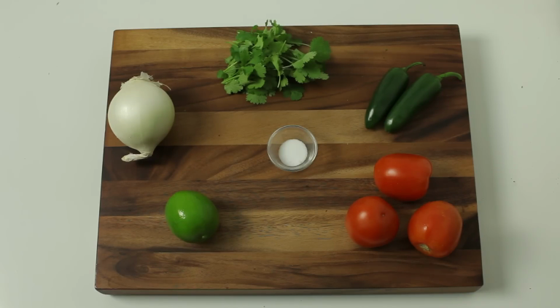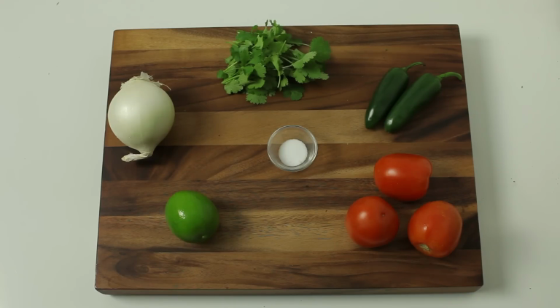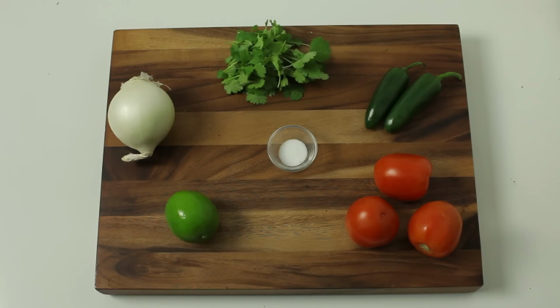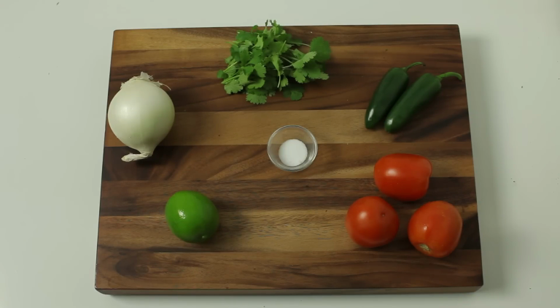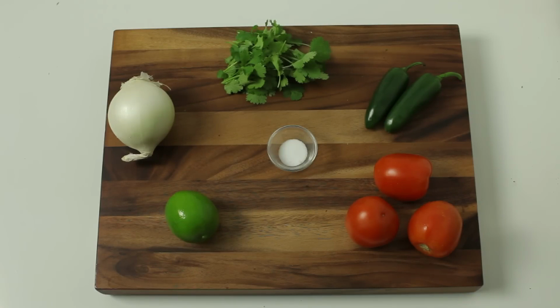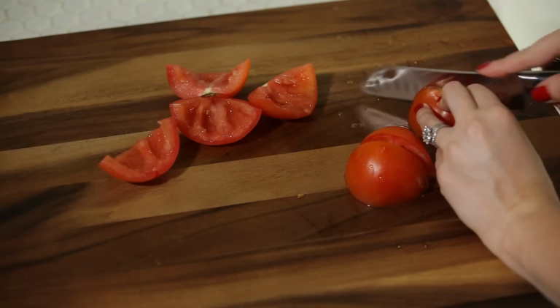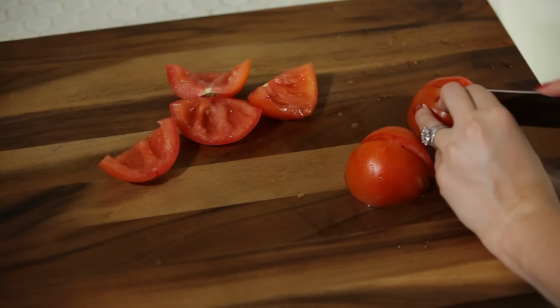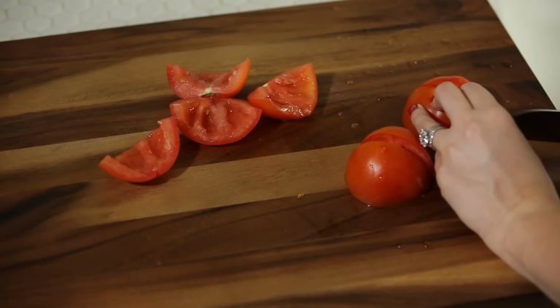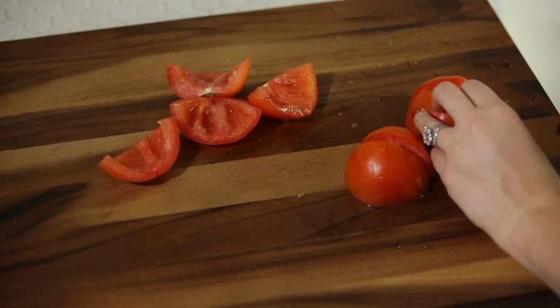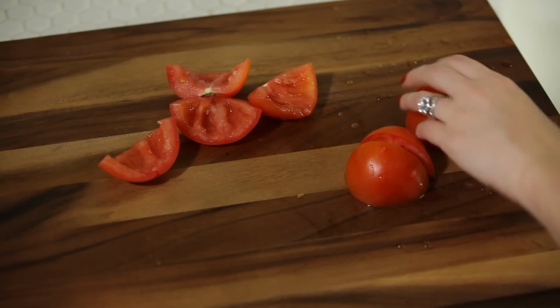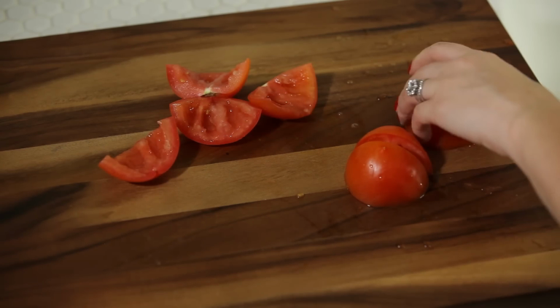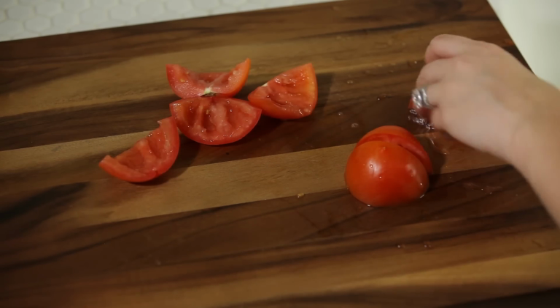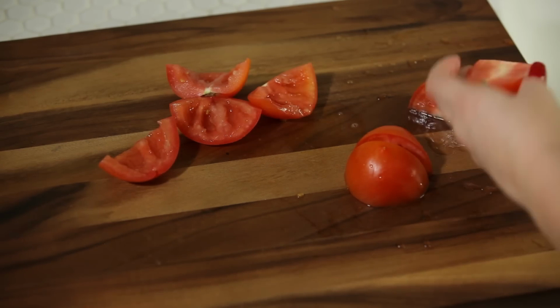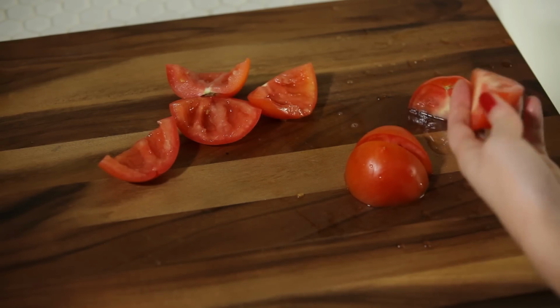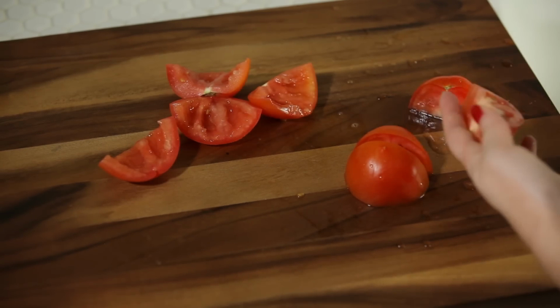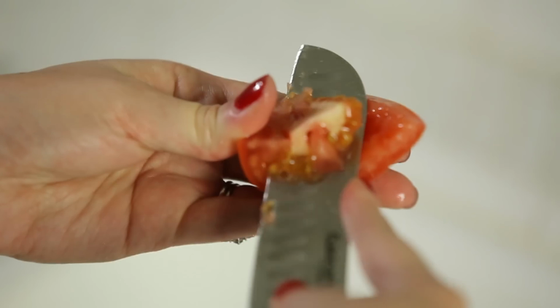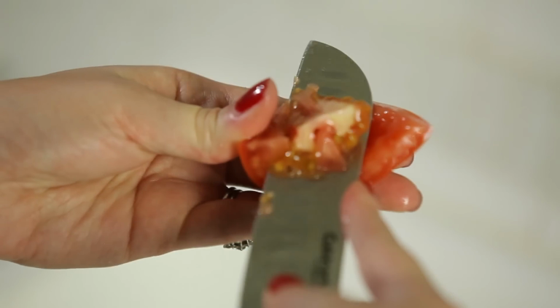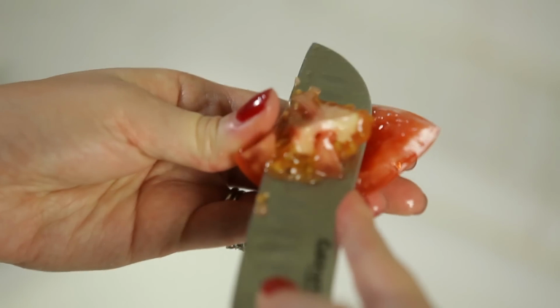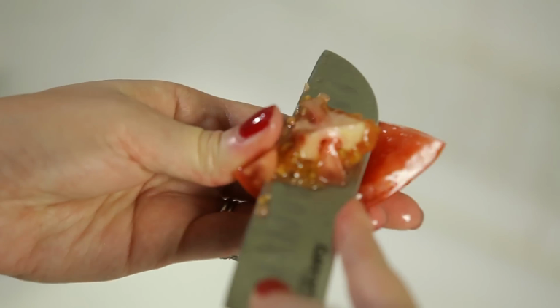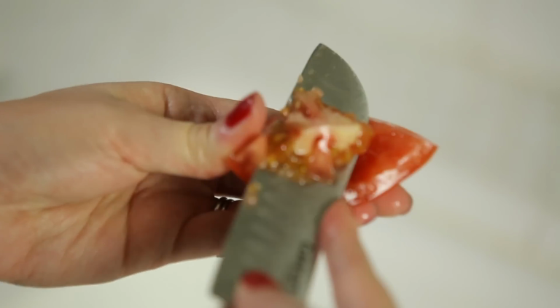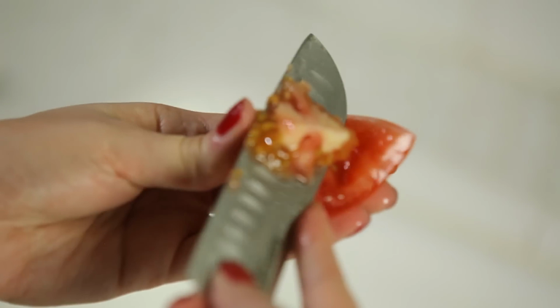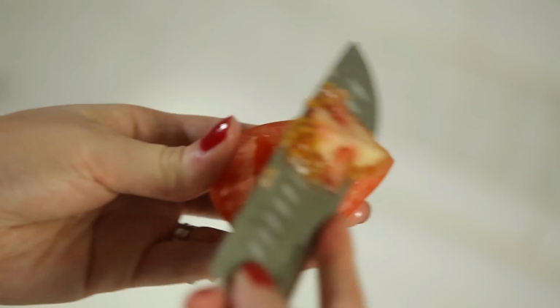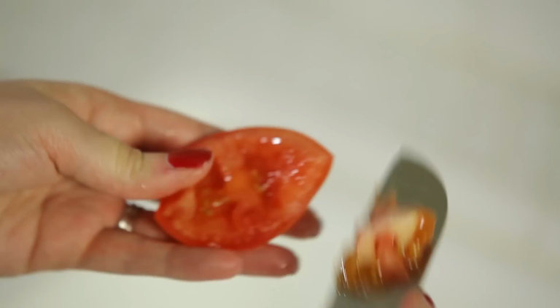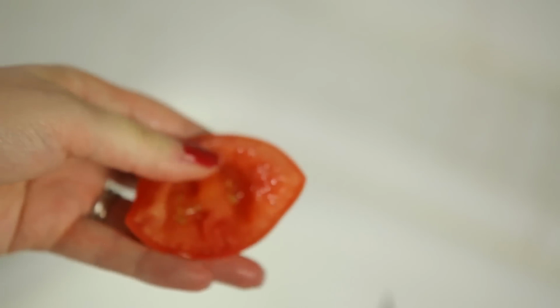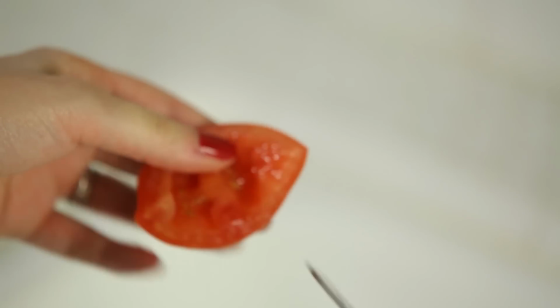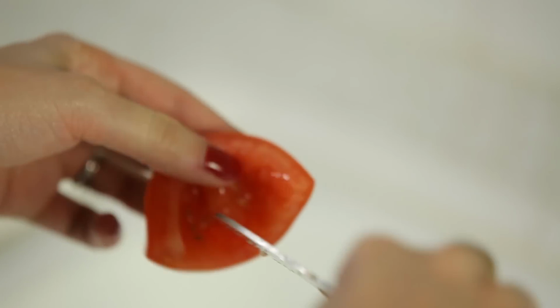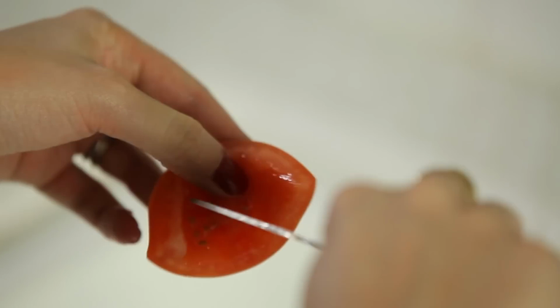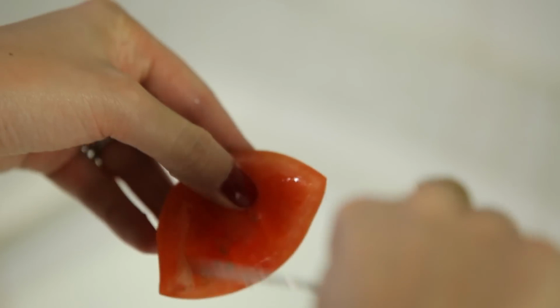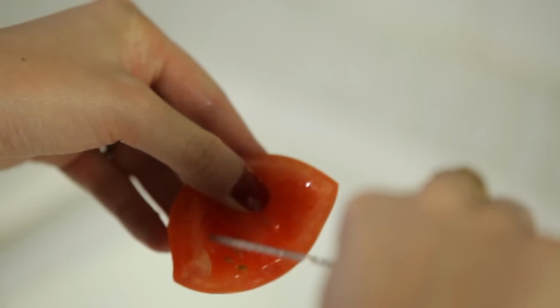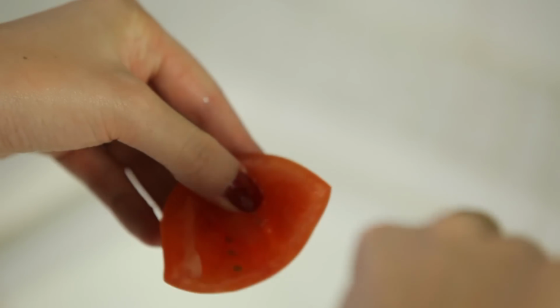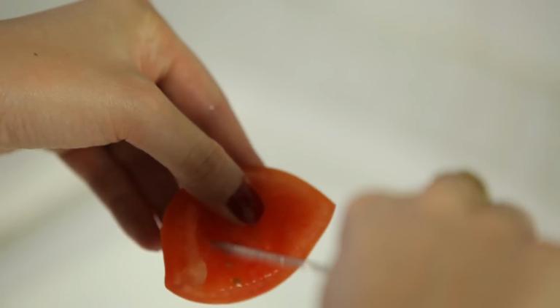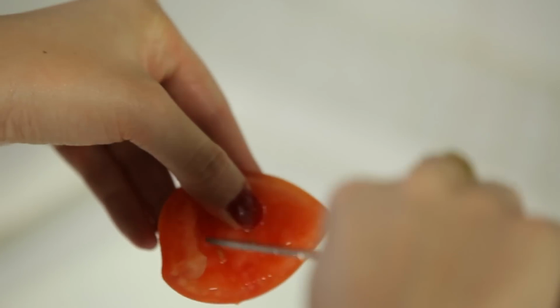Take your tomatoes and dice them up. I like to remove the seeds first so it doesn't get too watery inside the salsa.